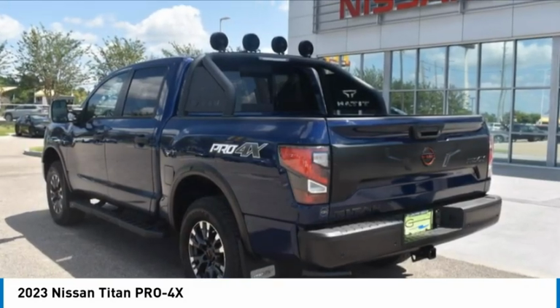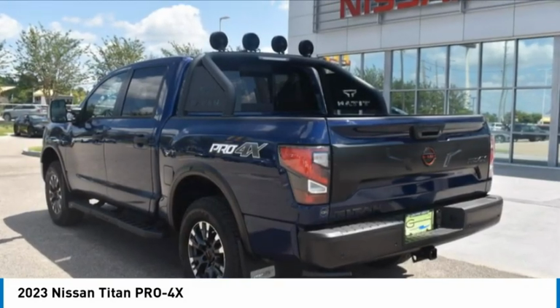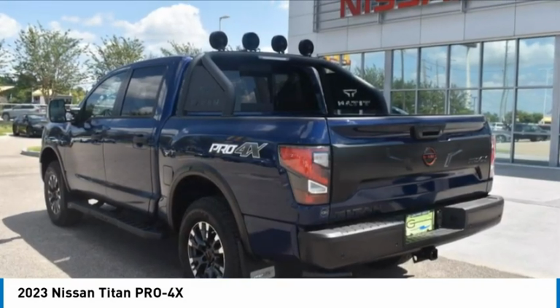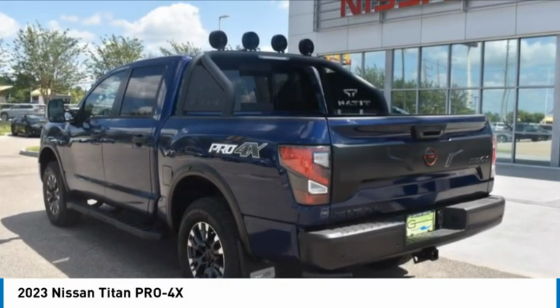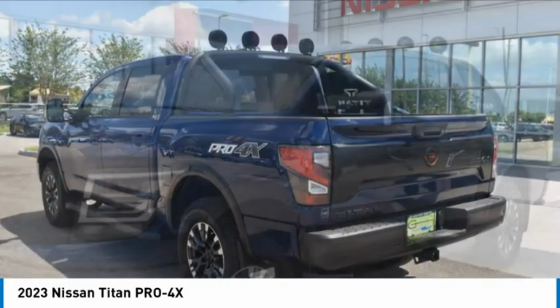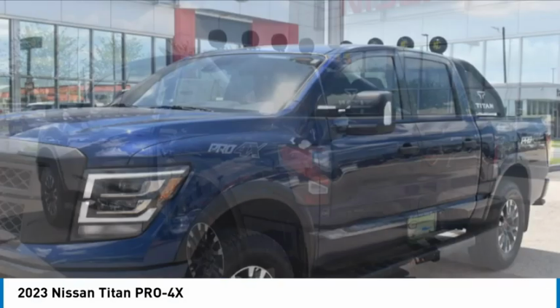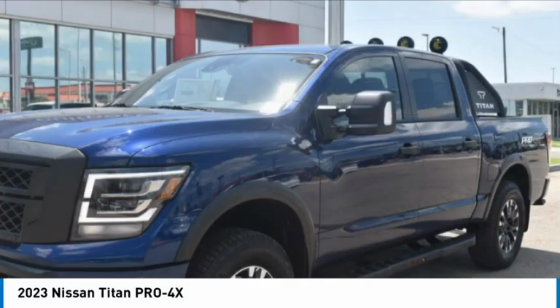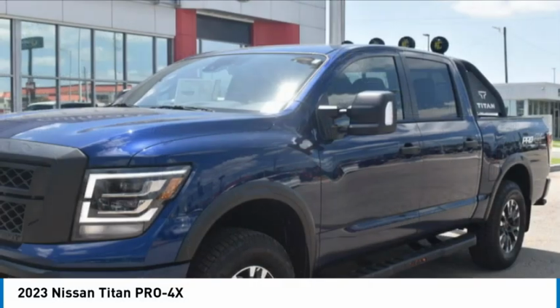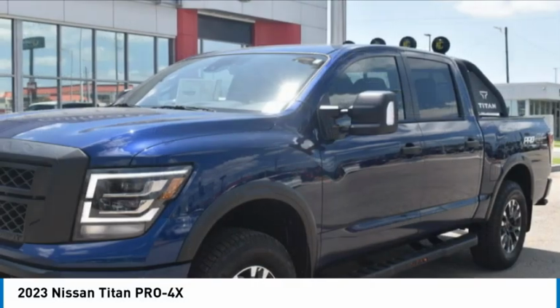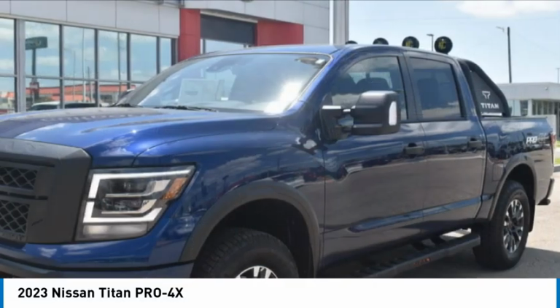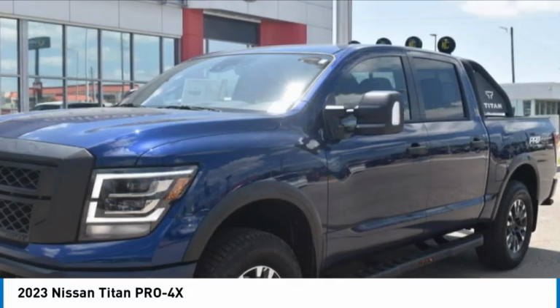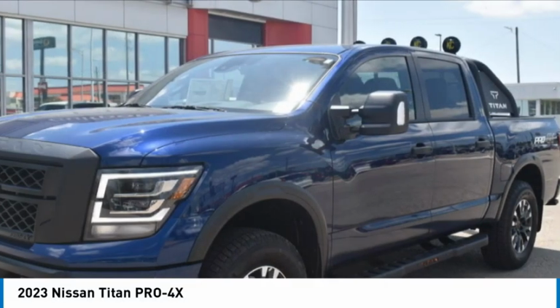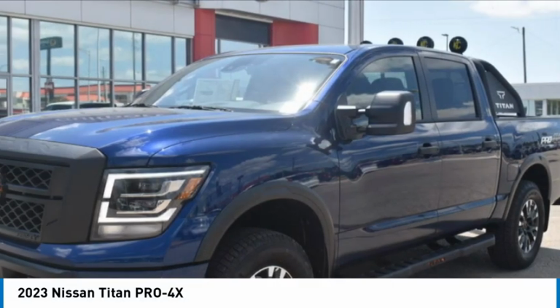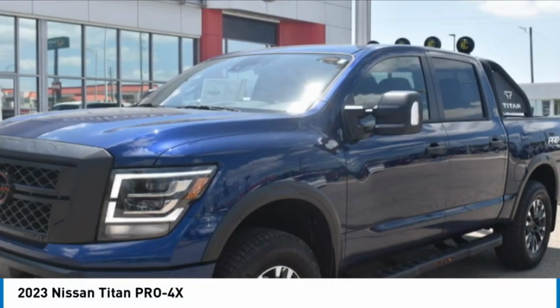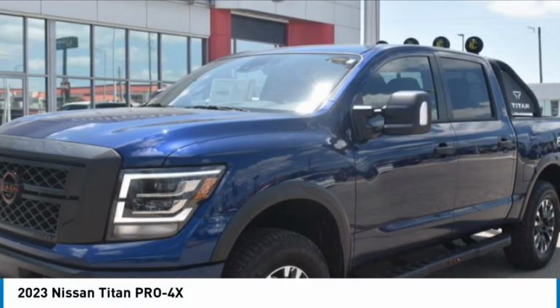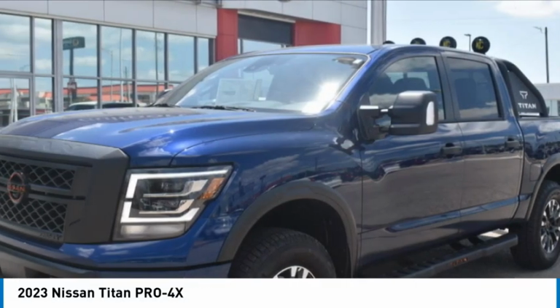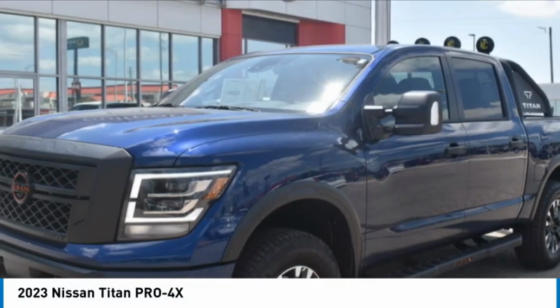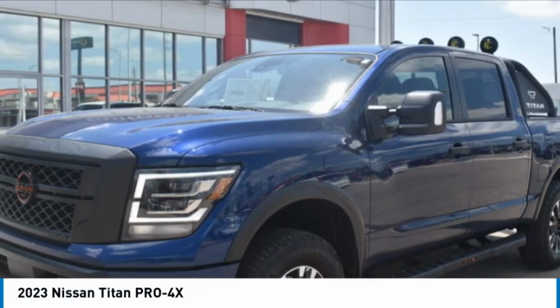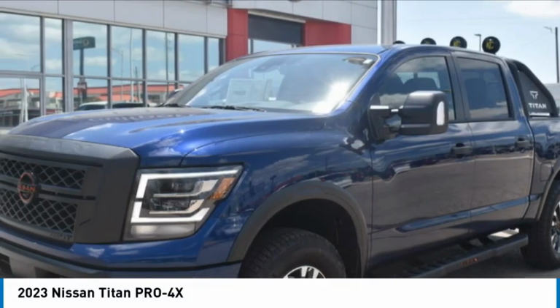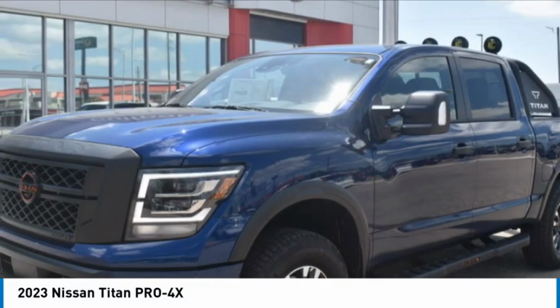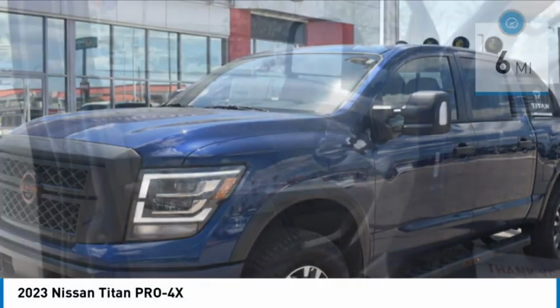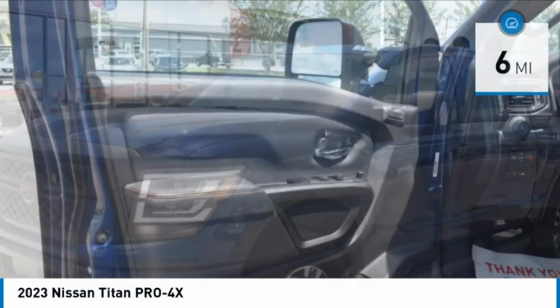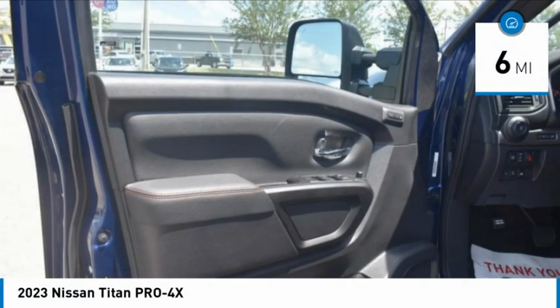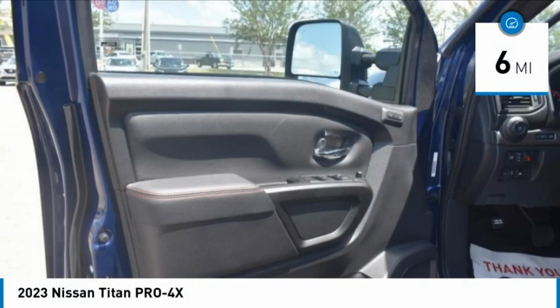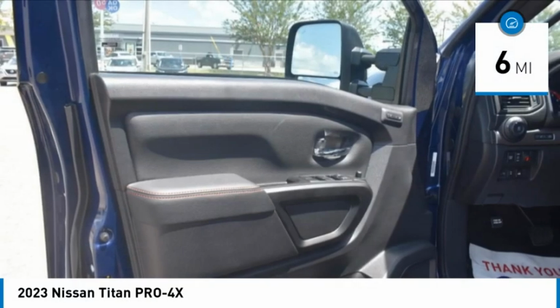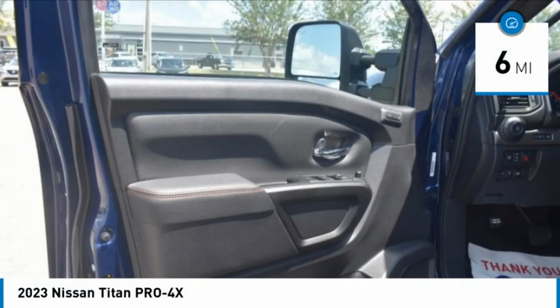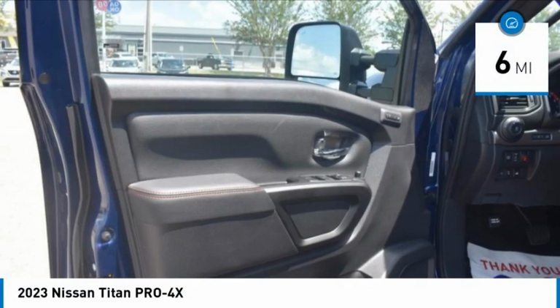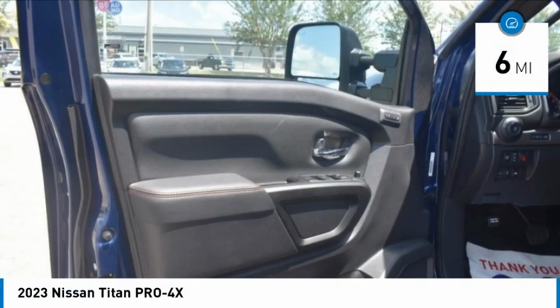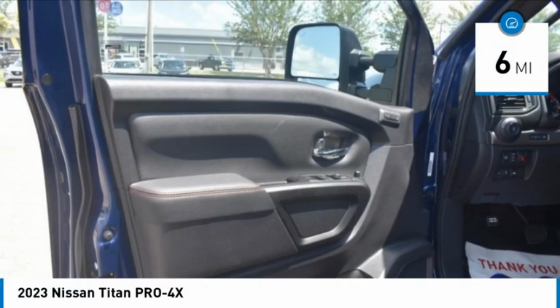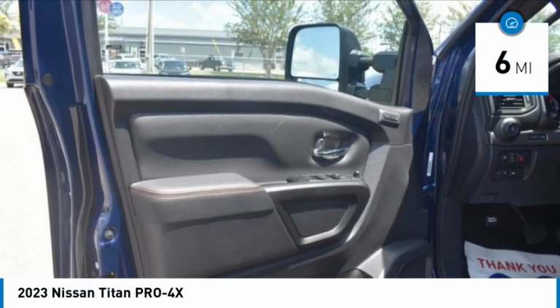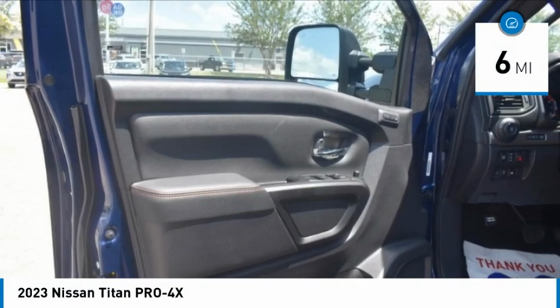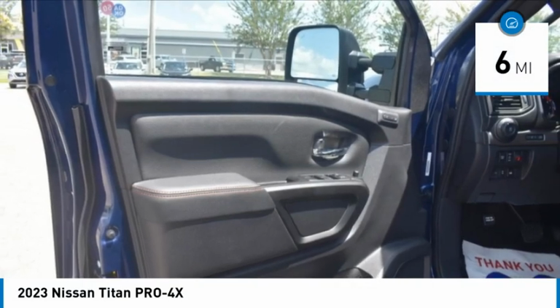When it comes to power and comfort, the Titan can't be beat. This vehicle has less than 100 miles.